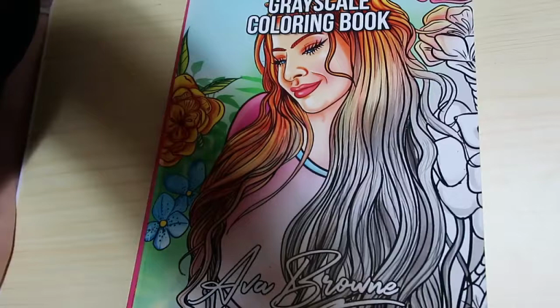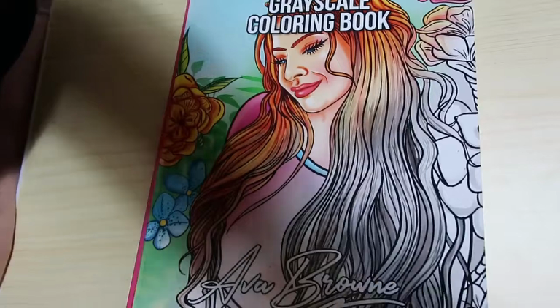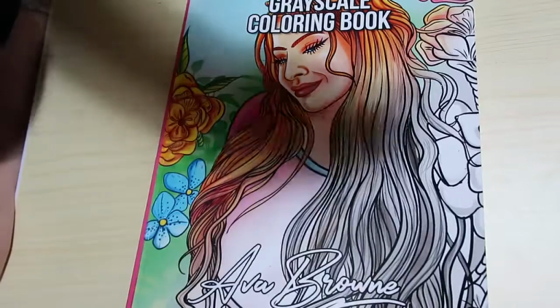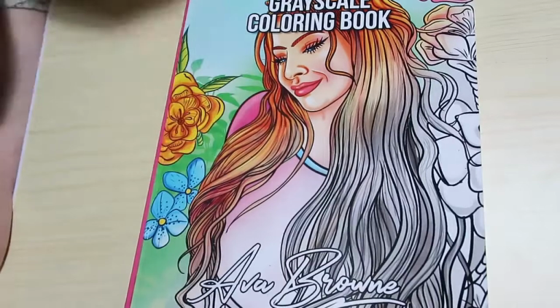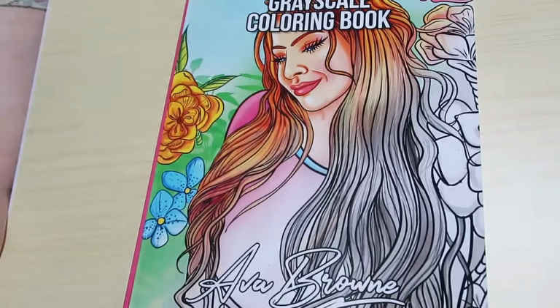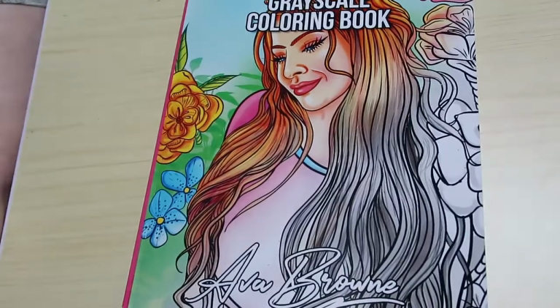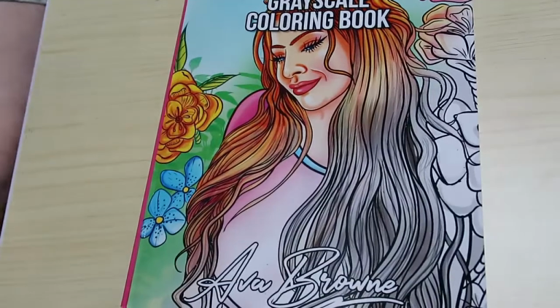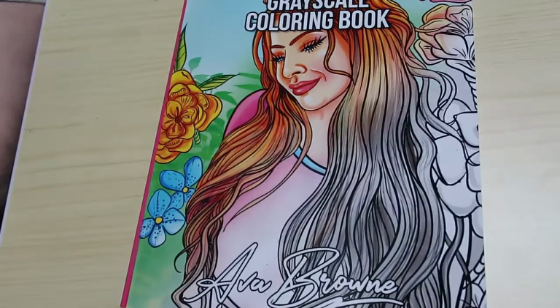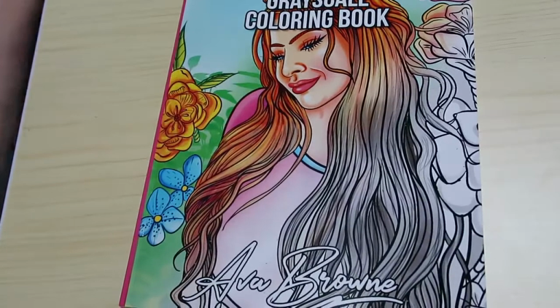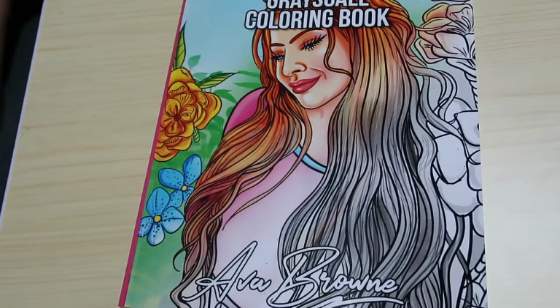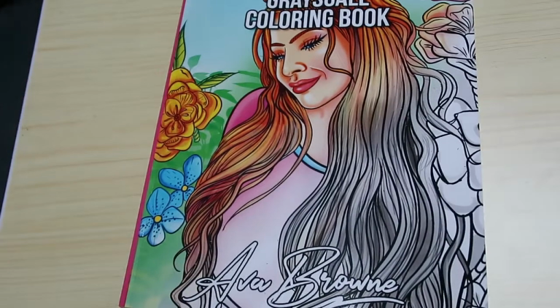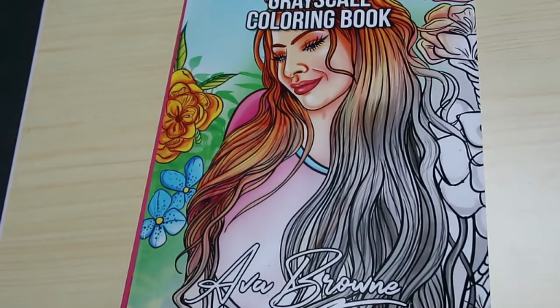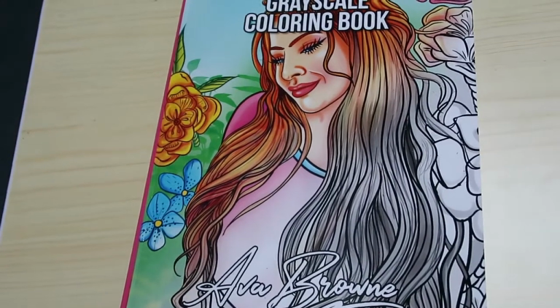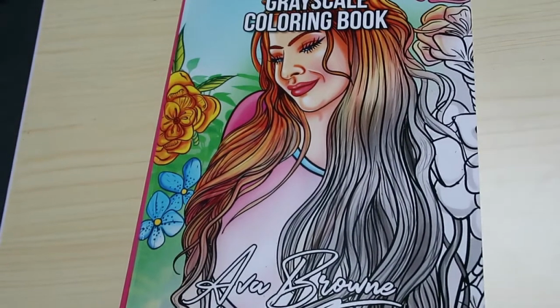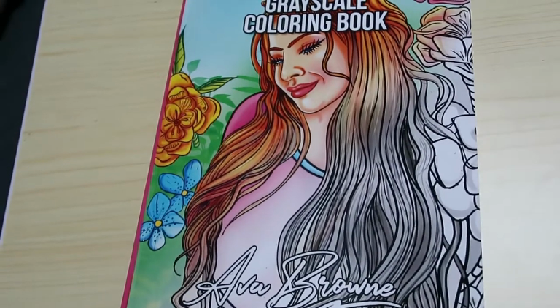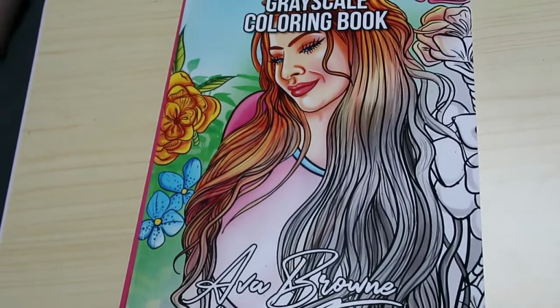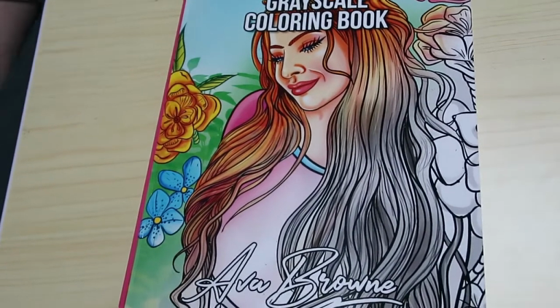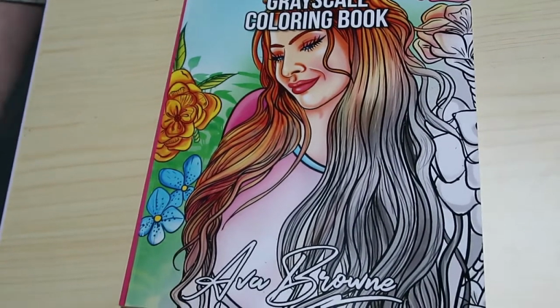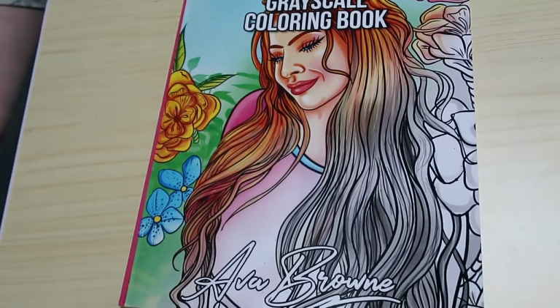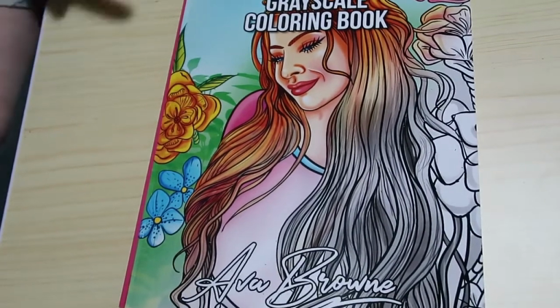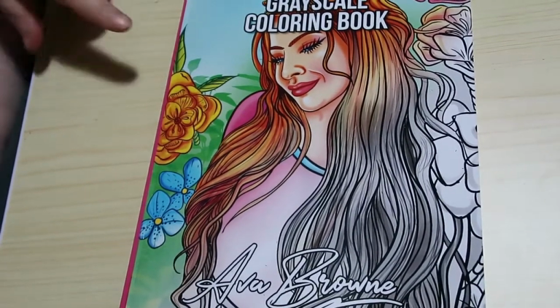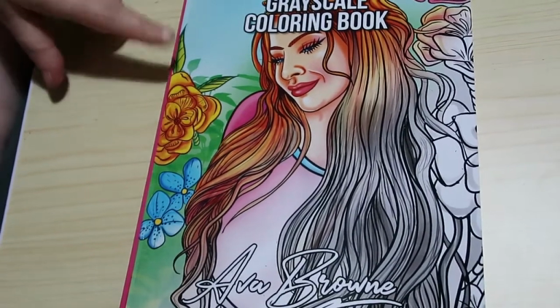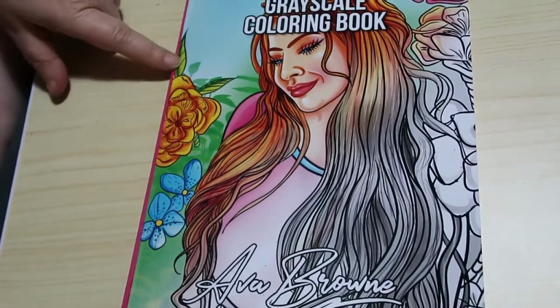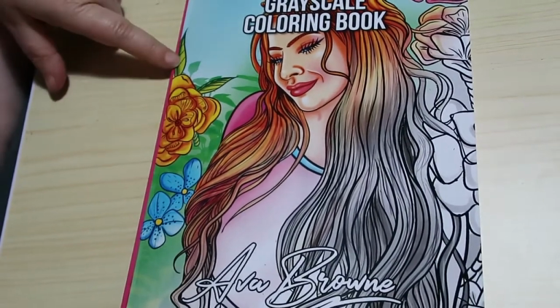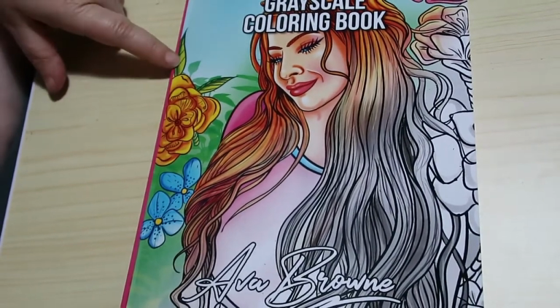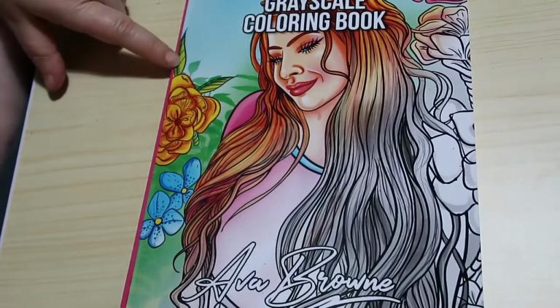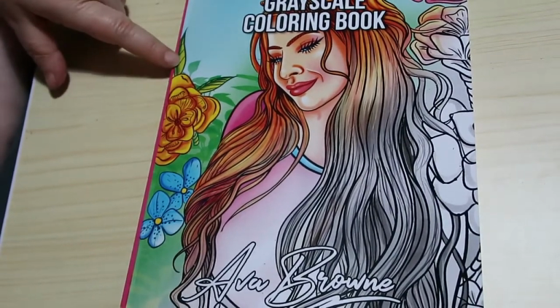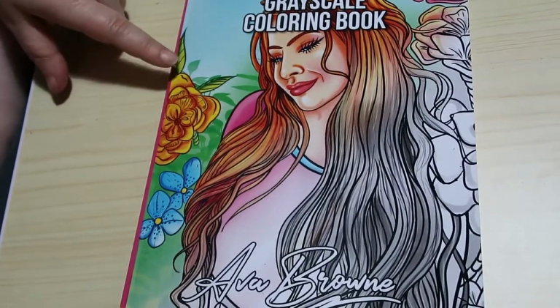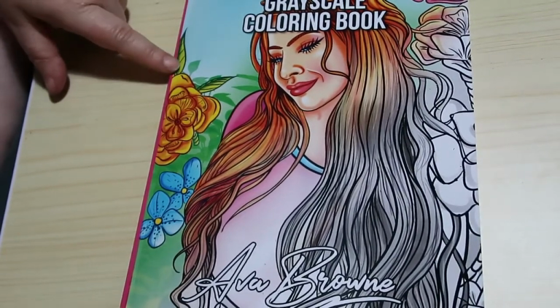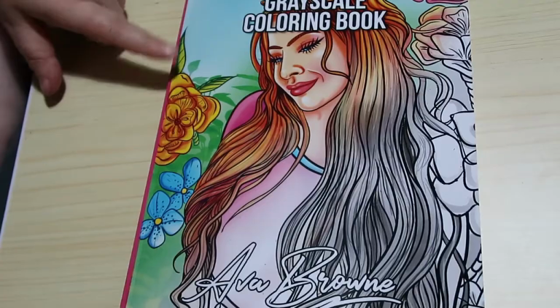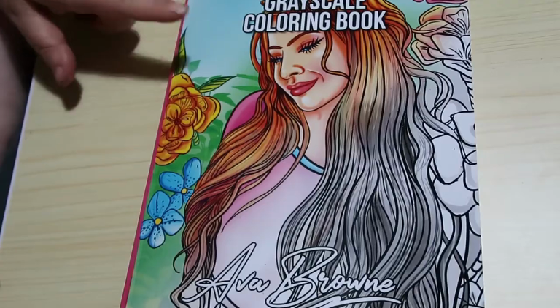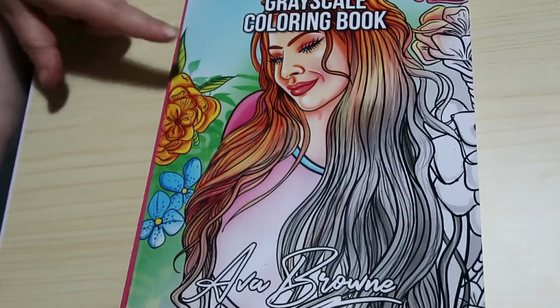Hi everyone, it's Andrea, welcome back to the channel. I'm going to do a quick flip through of Beautiful Women Greyscale by Ava Brown.